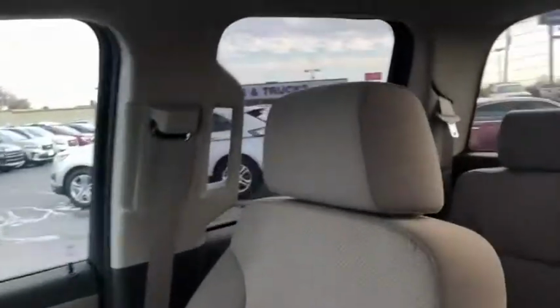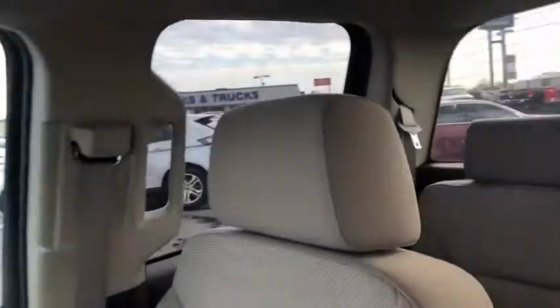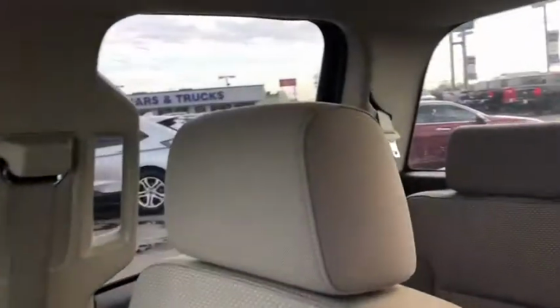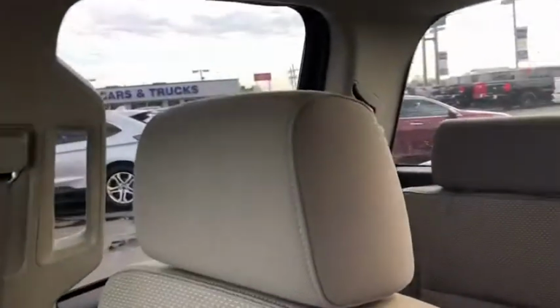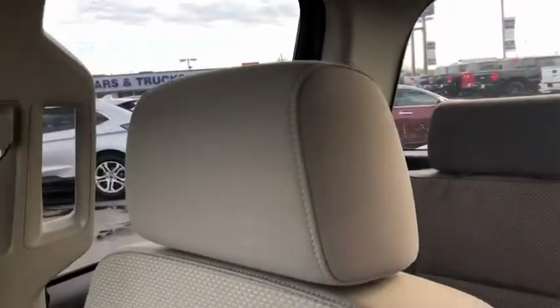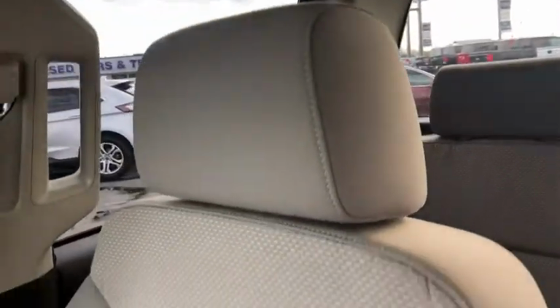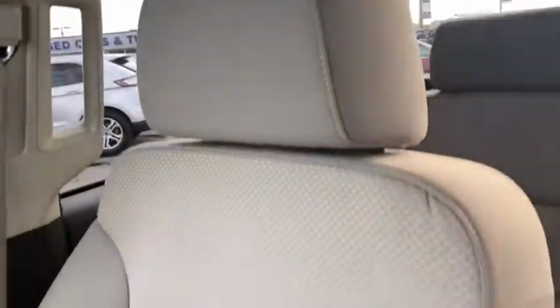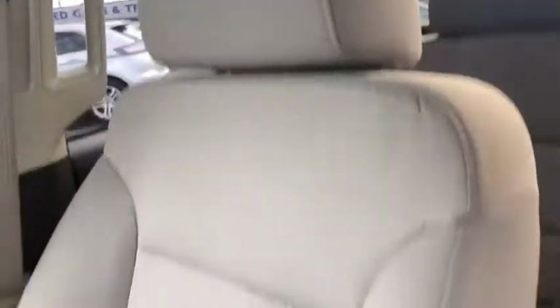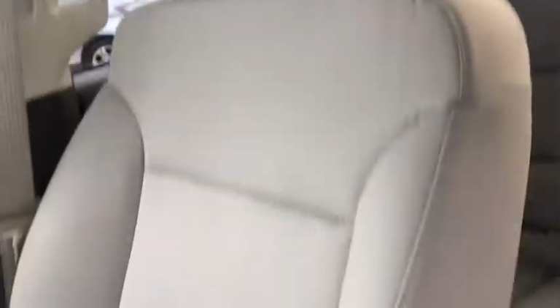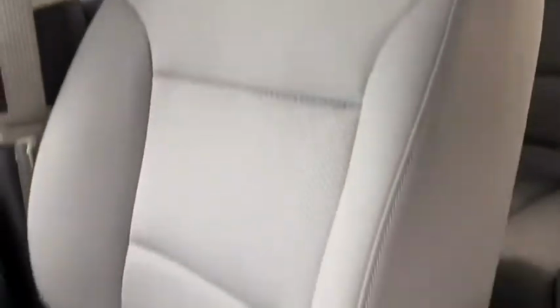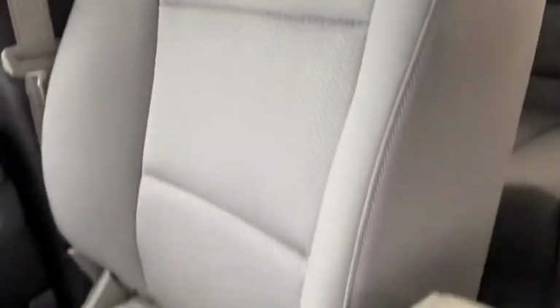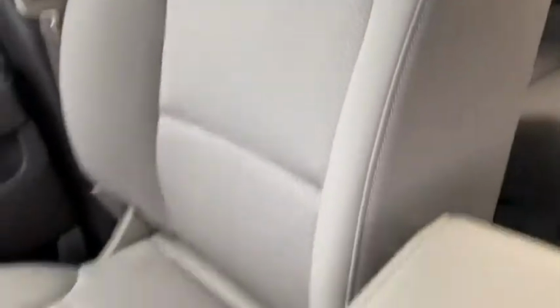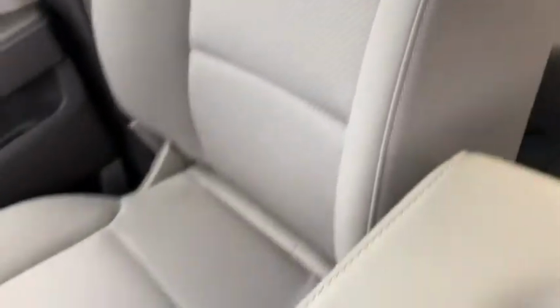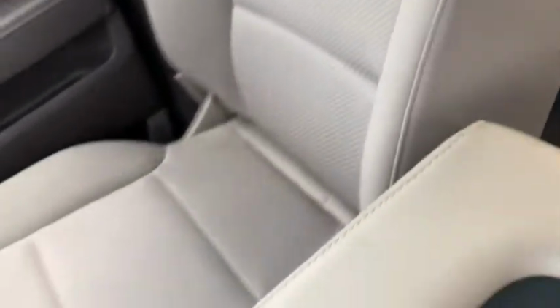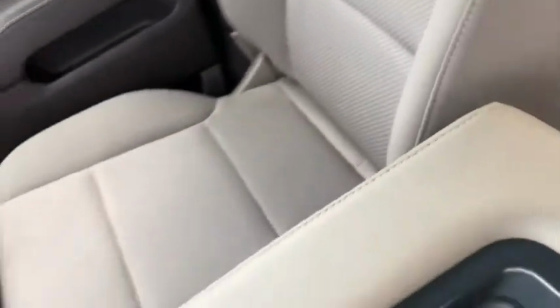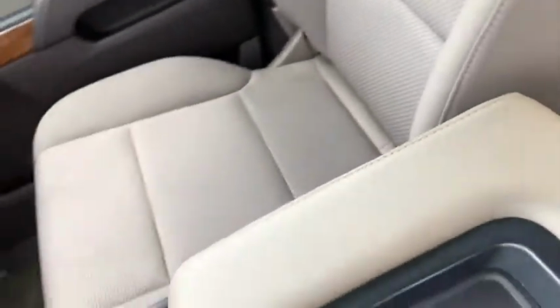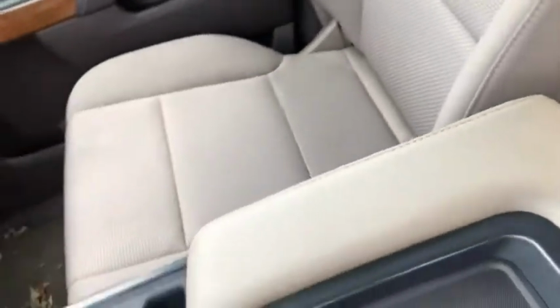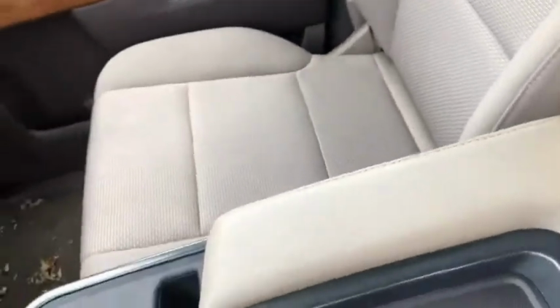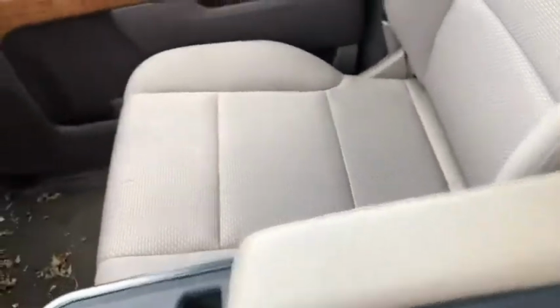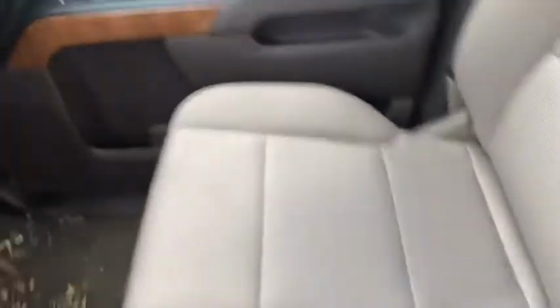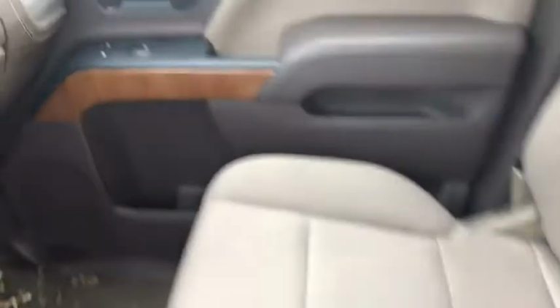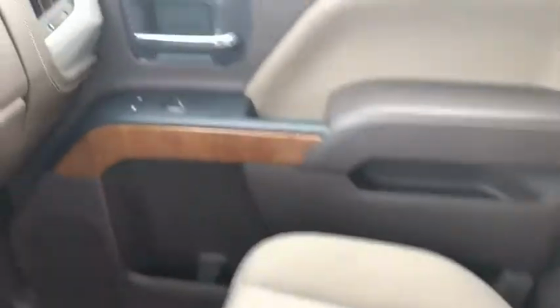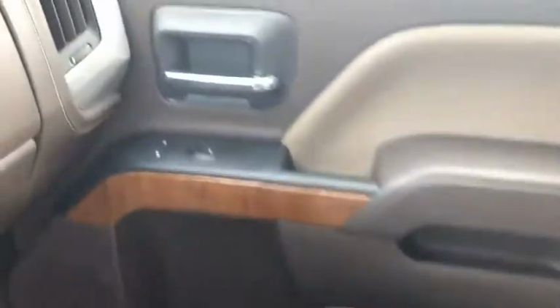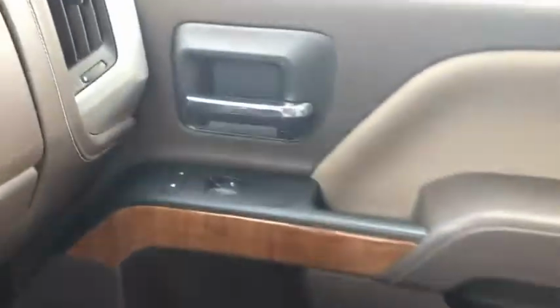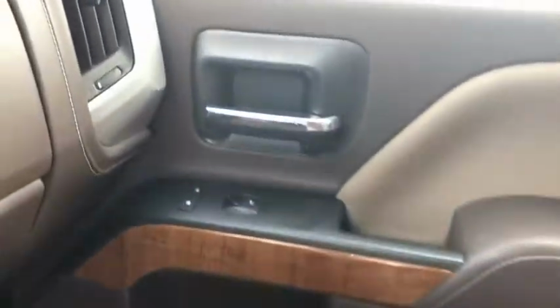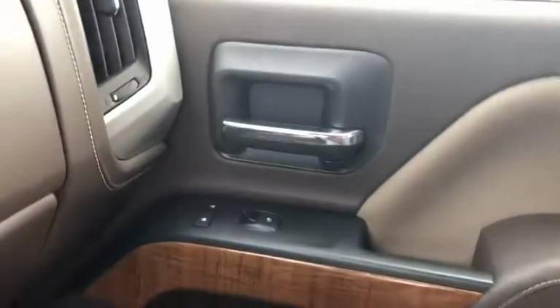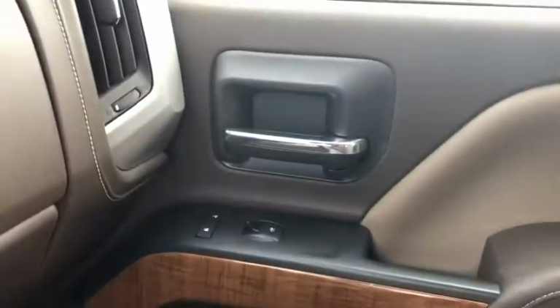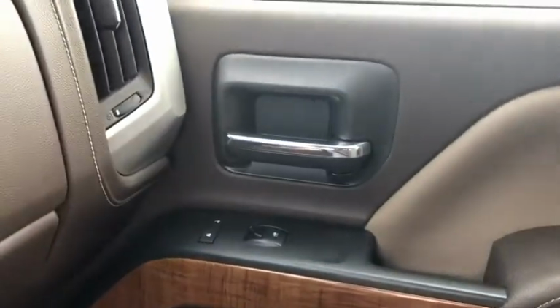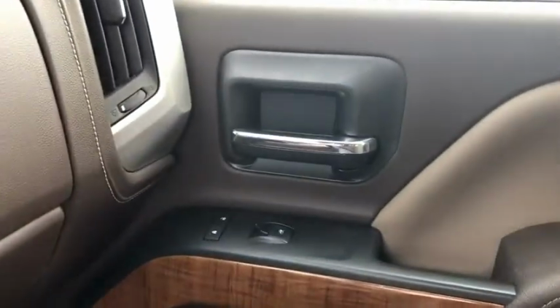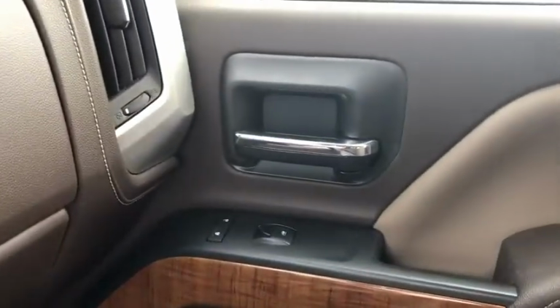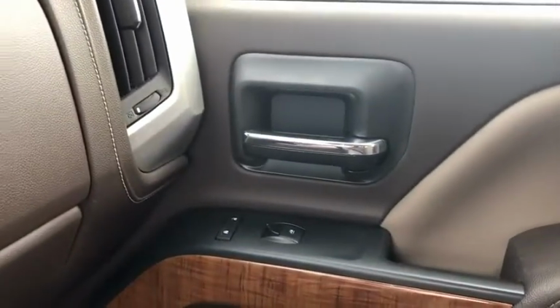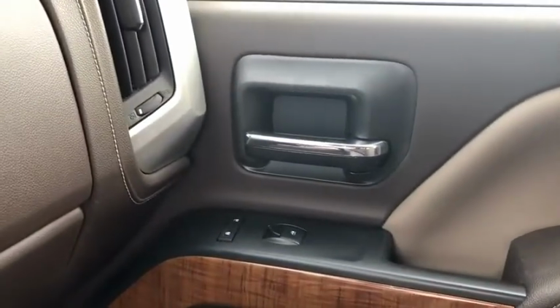Power door locks. If you like it online, you'll love it in your driveway. Take it for a spin today.